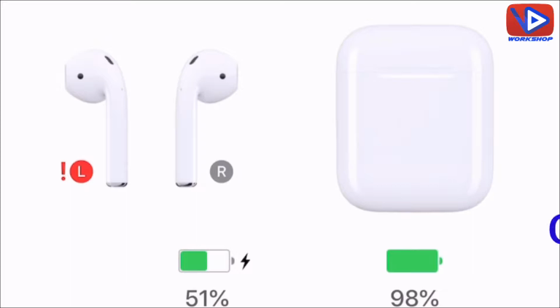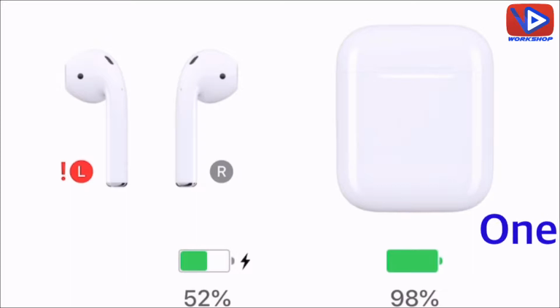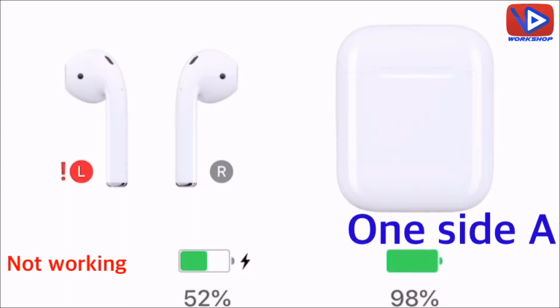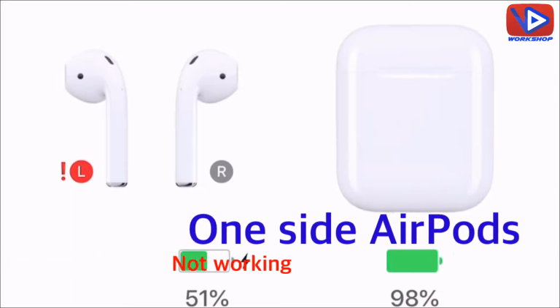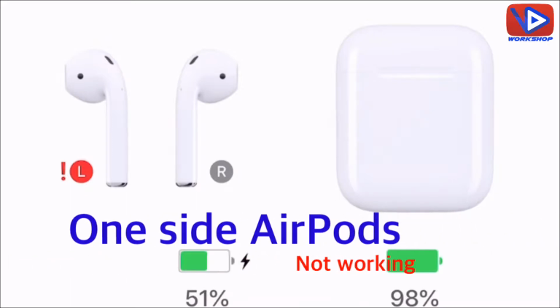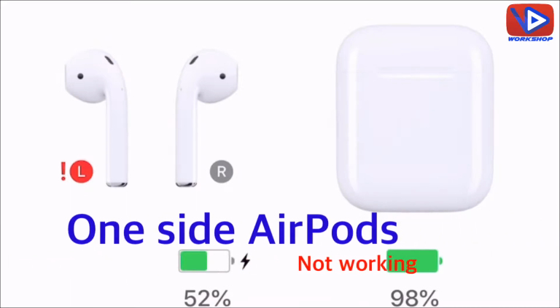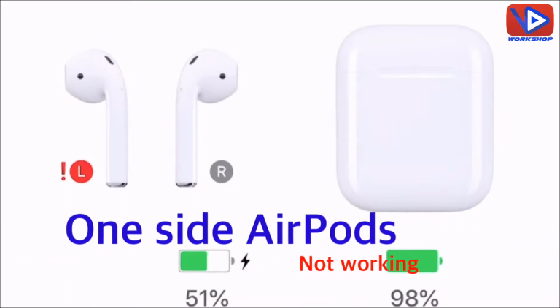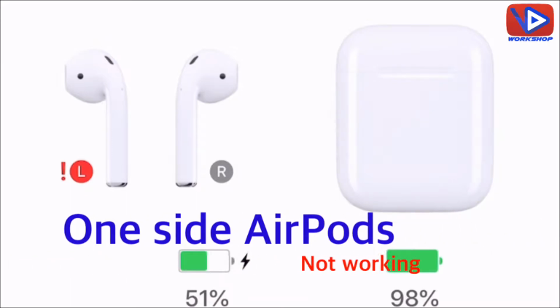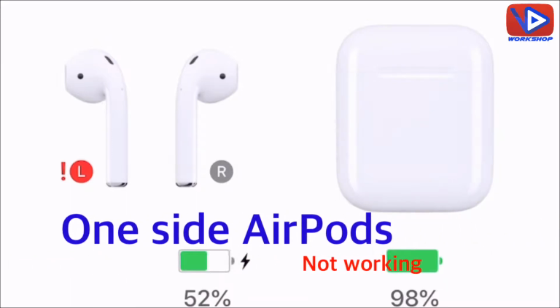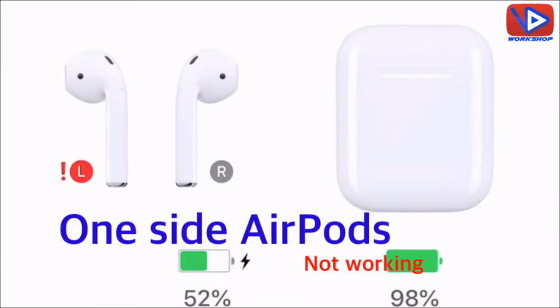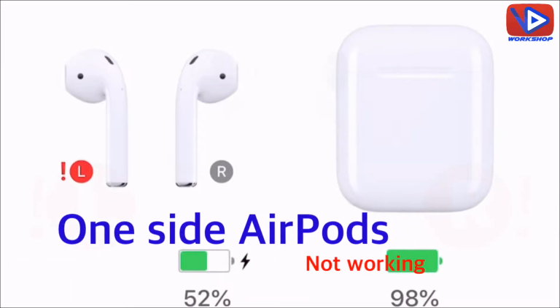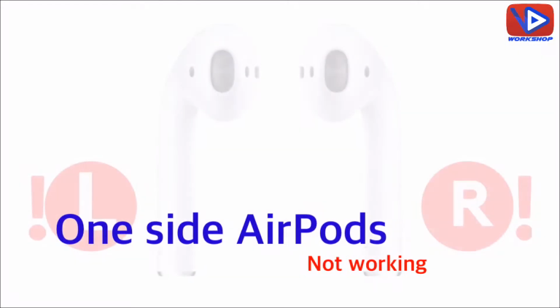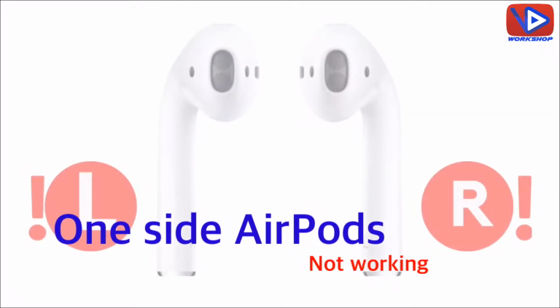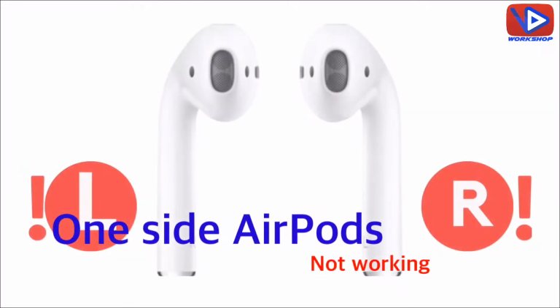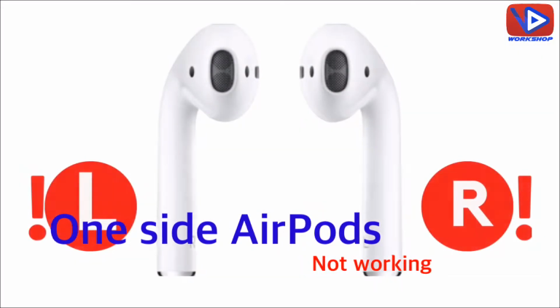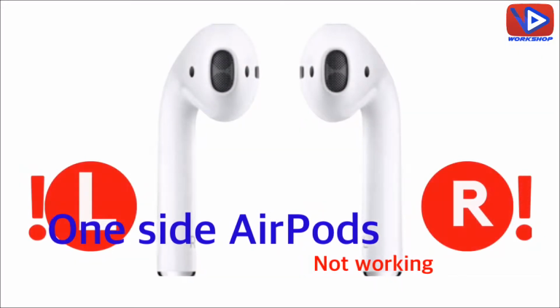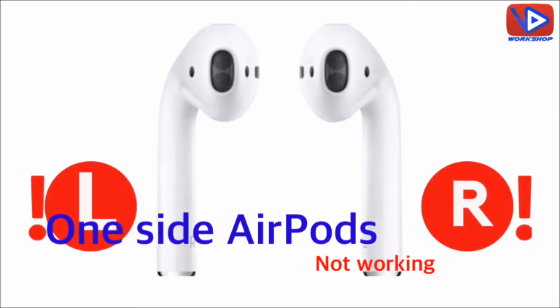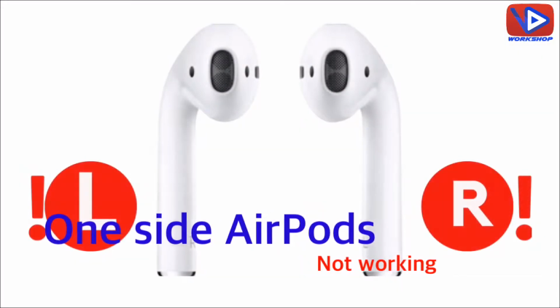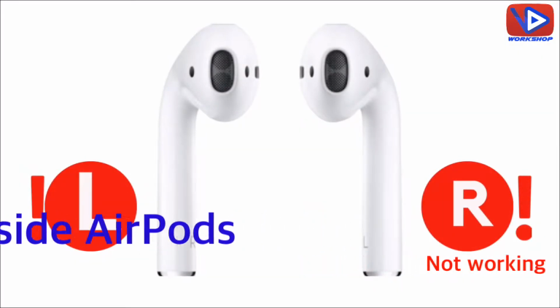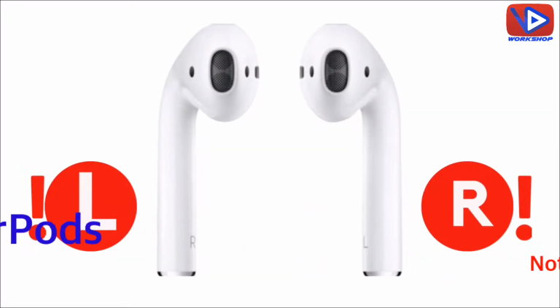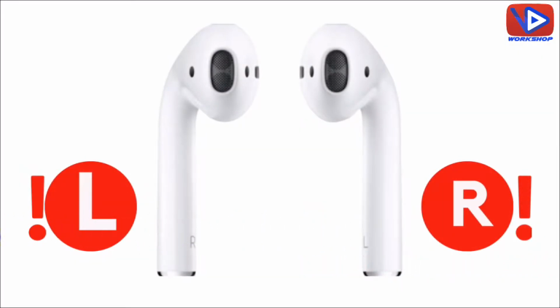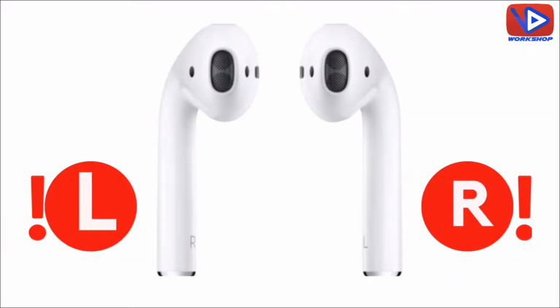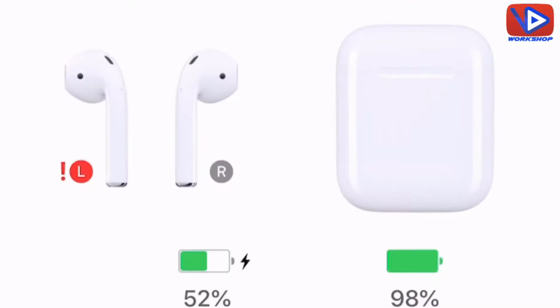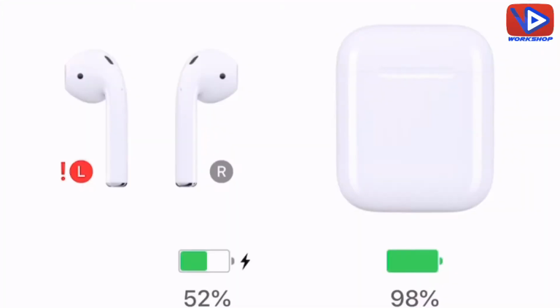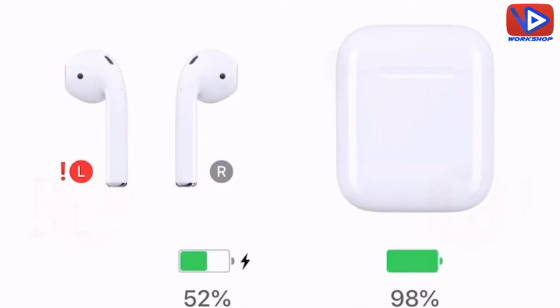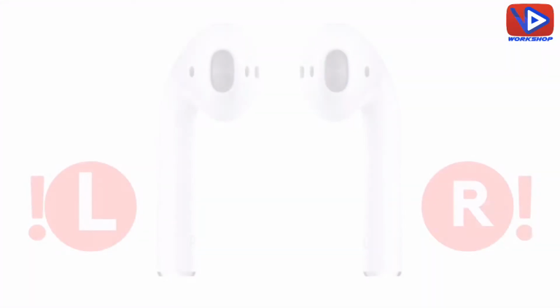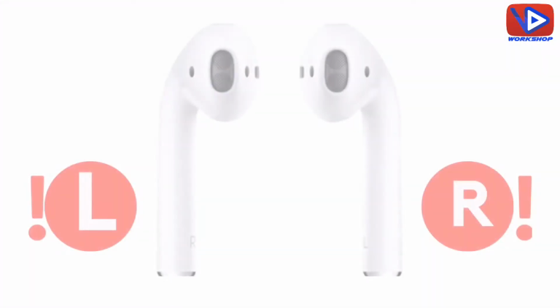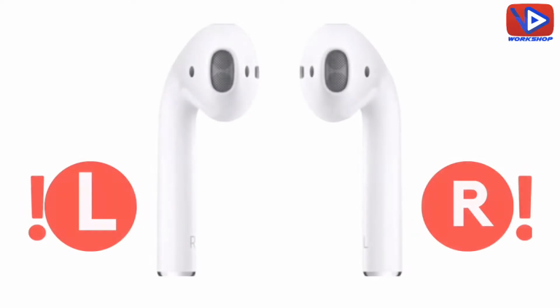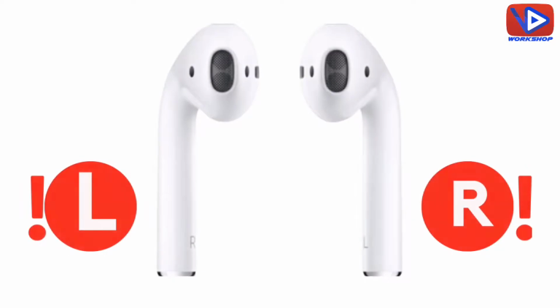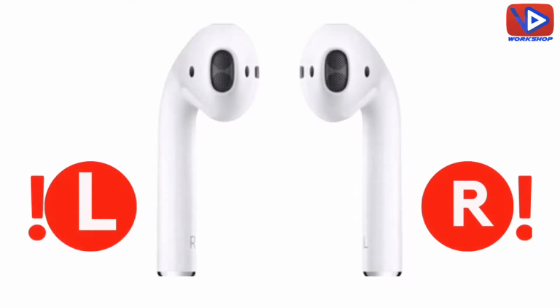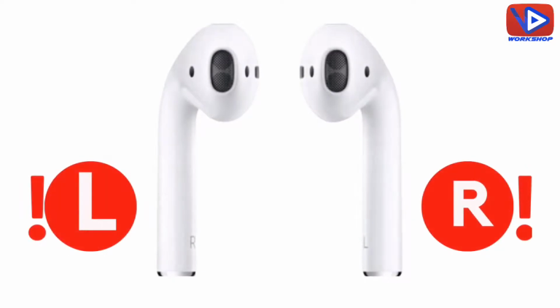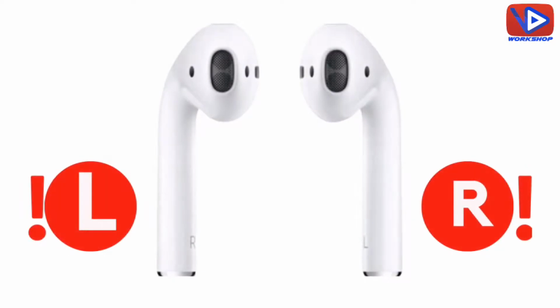Hello friends. In this video I am going to provide 5 solutions to fix one side AirPods not working.